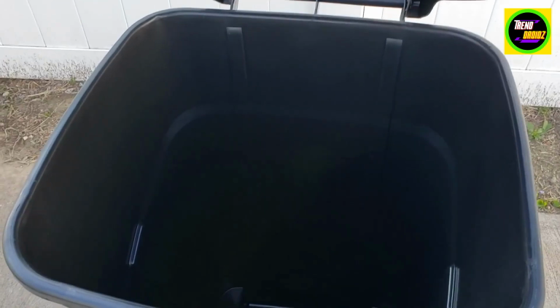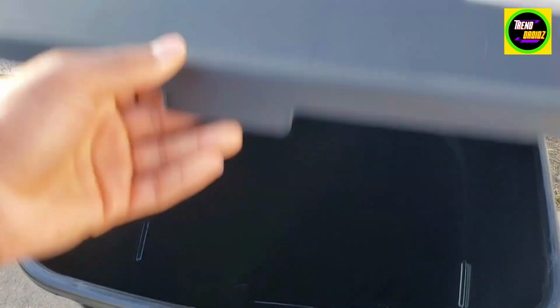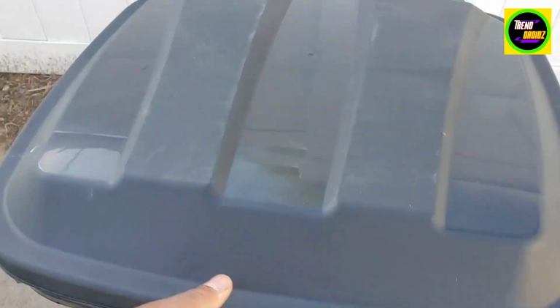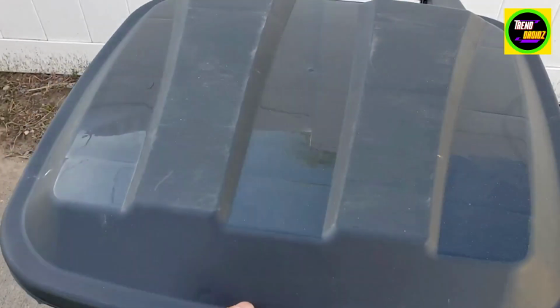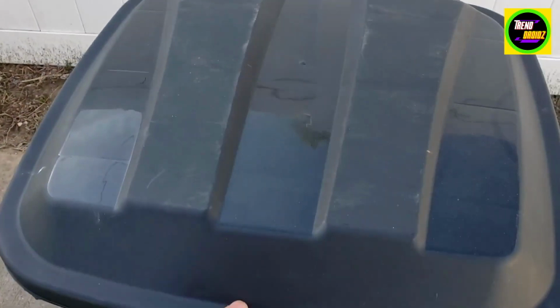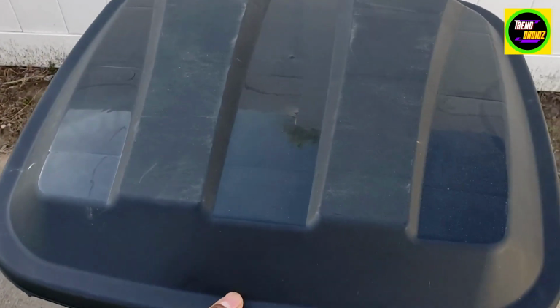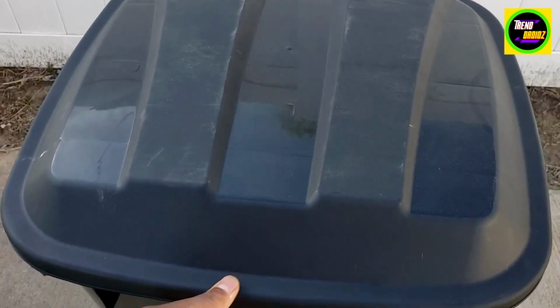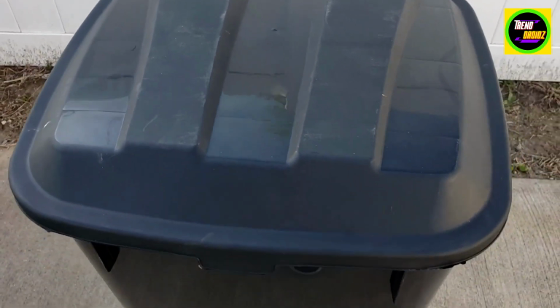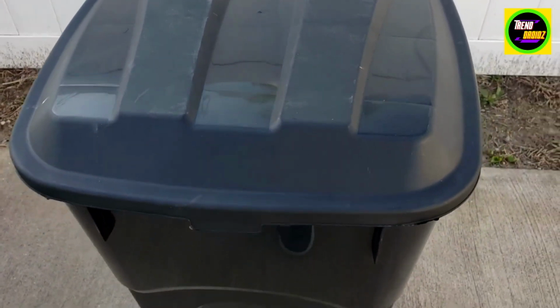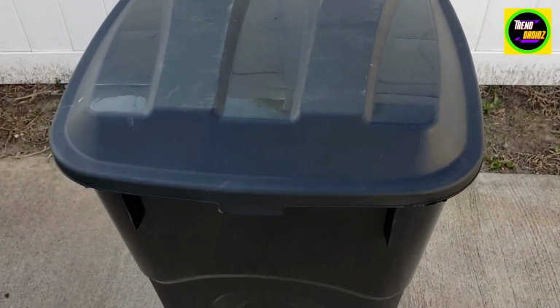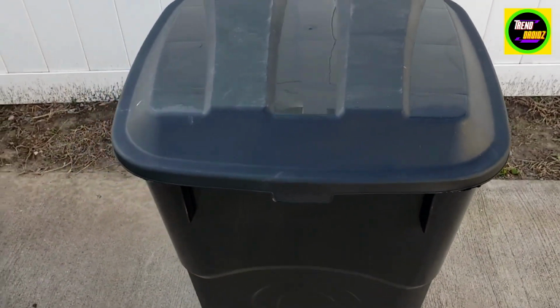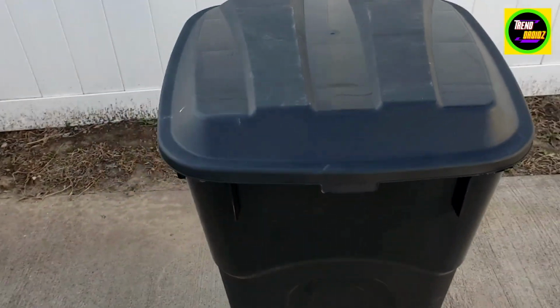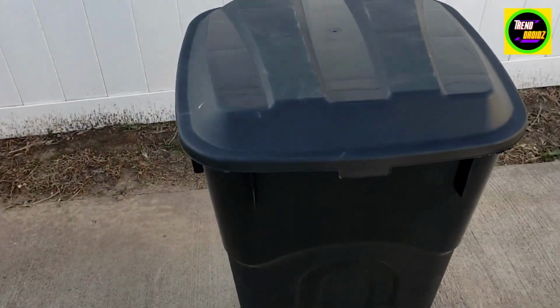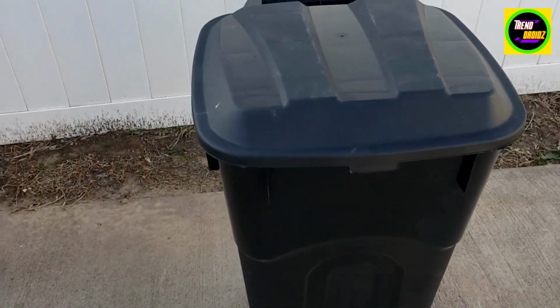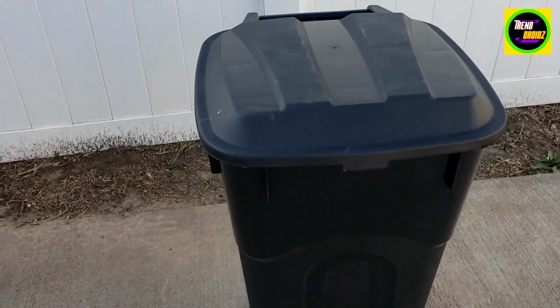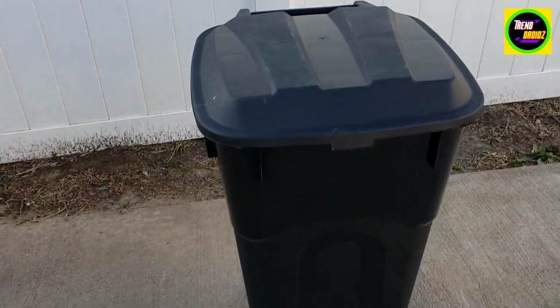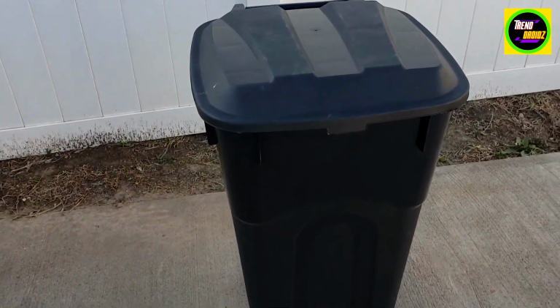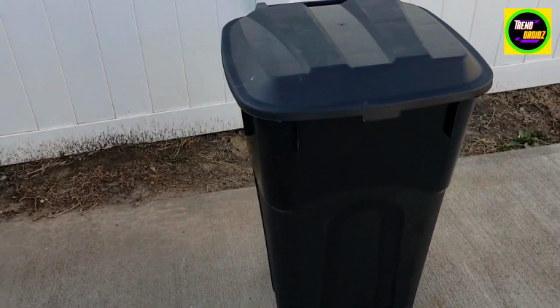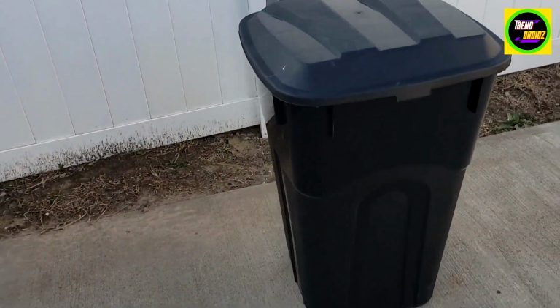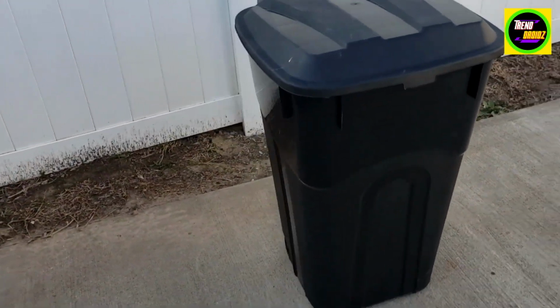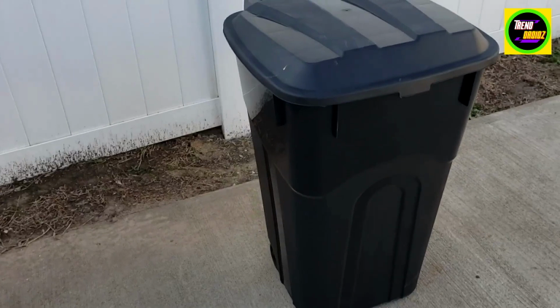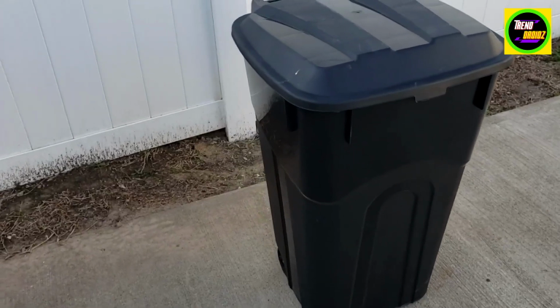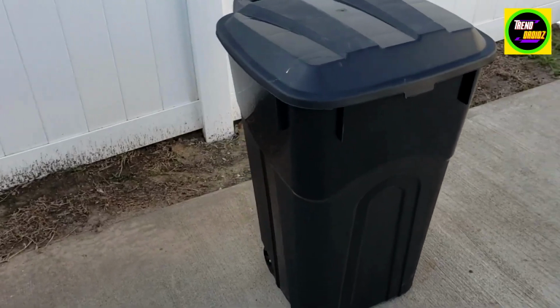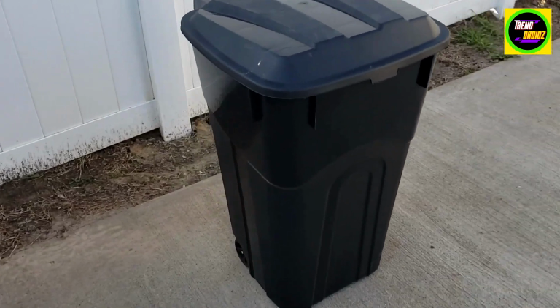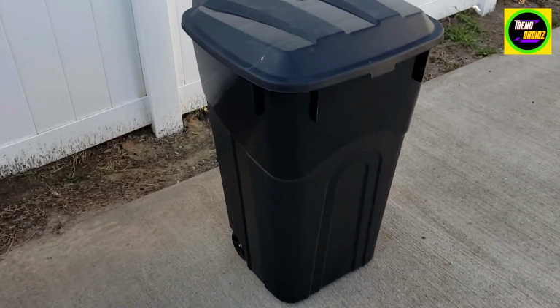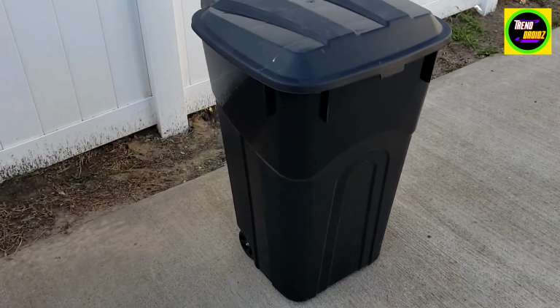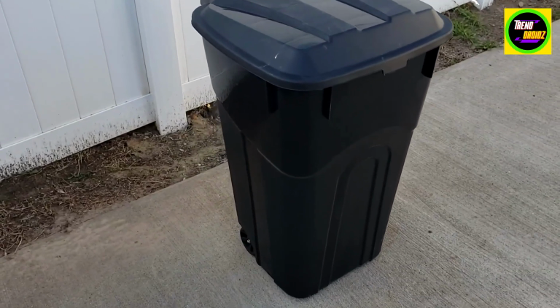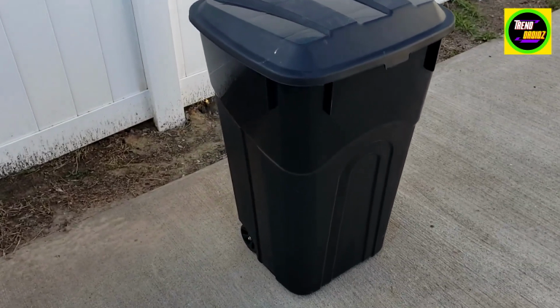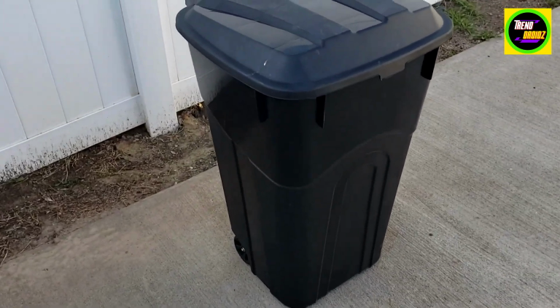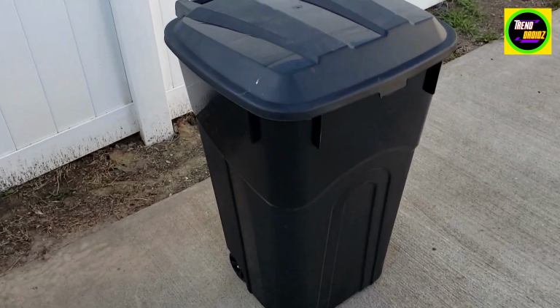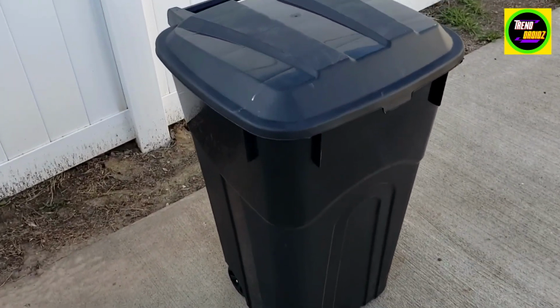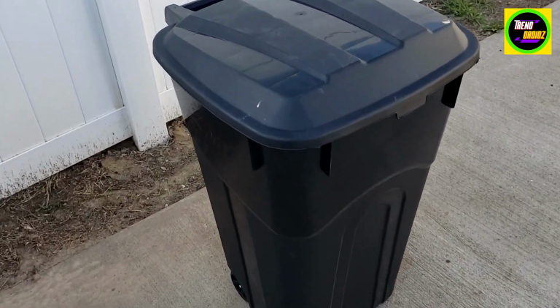It's a trash can — a really good investment. I haven't had any issues so far, and I highly recommend this.